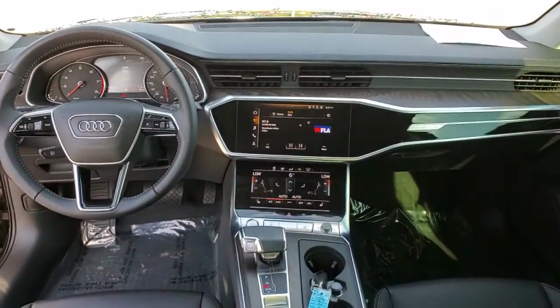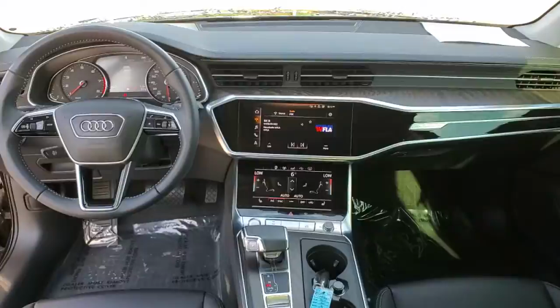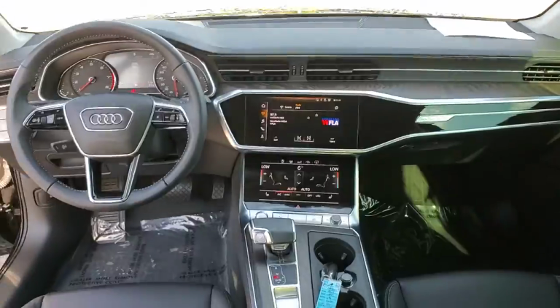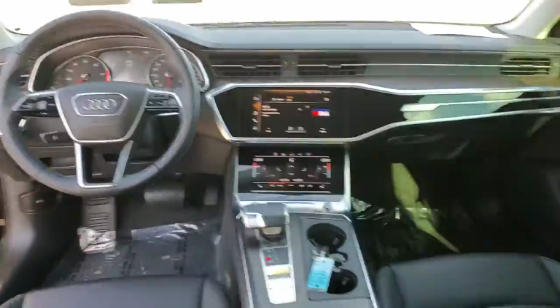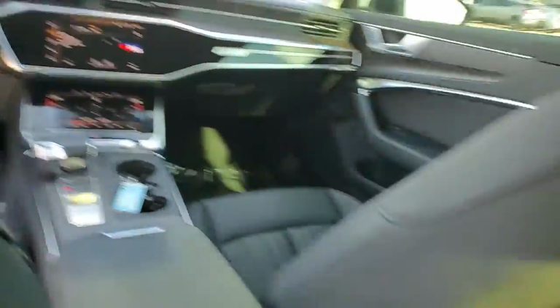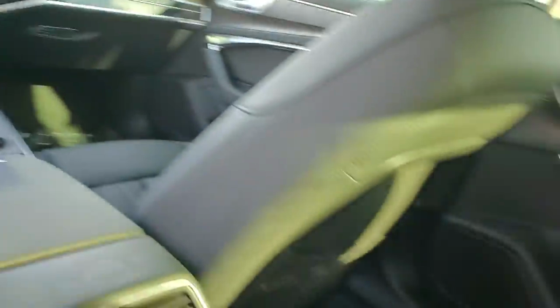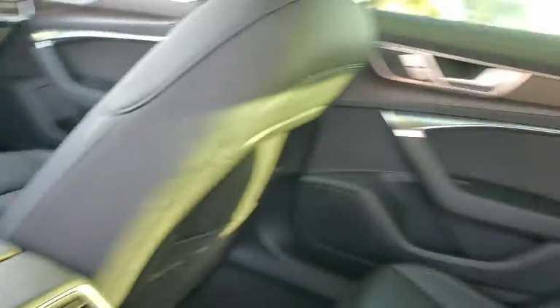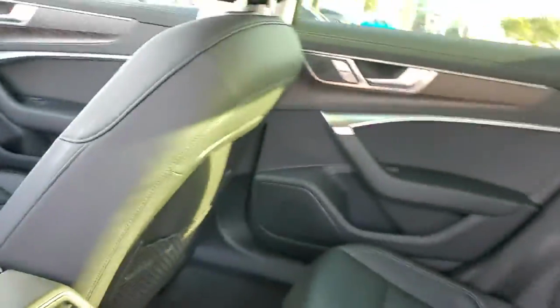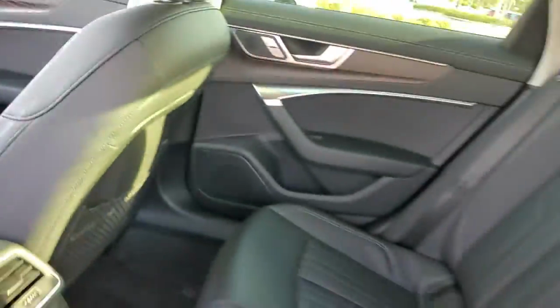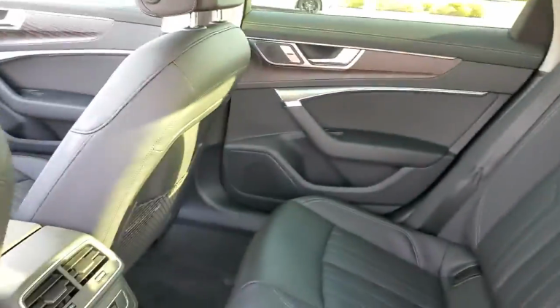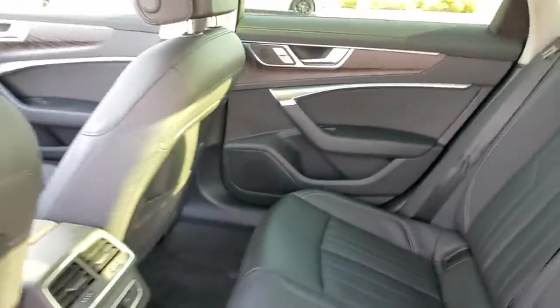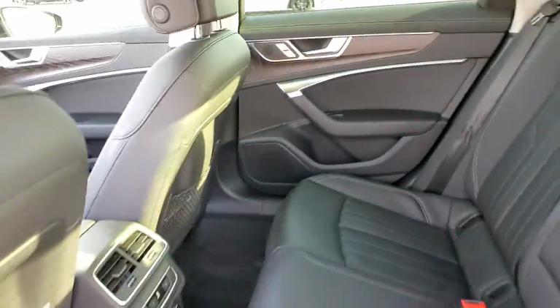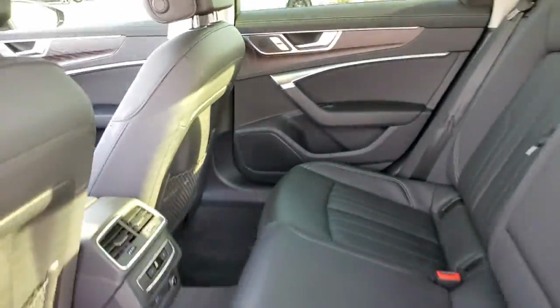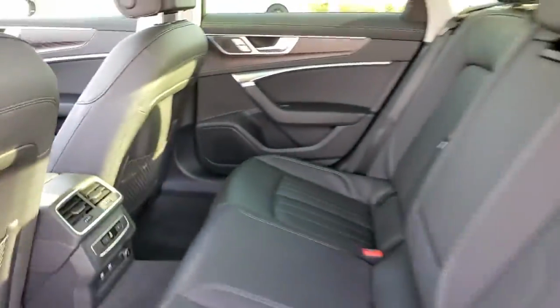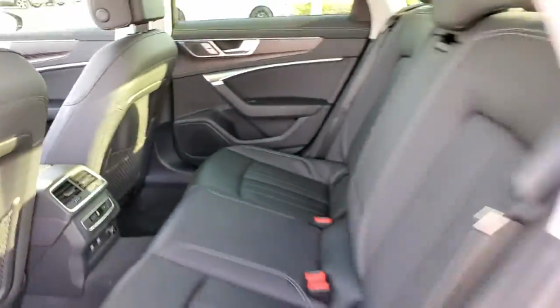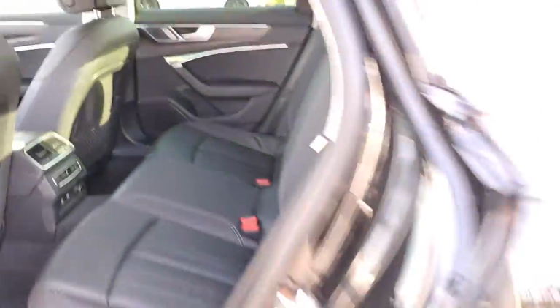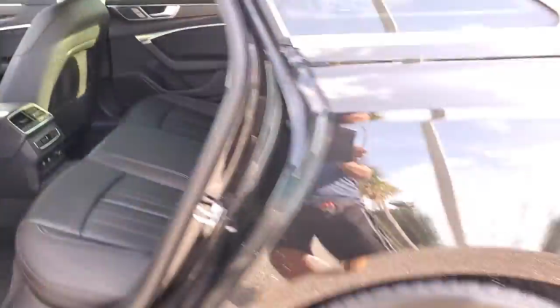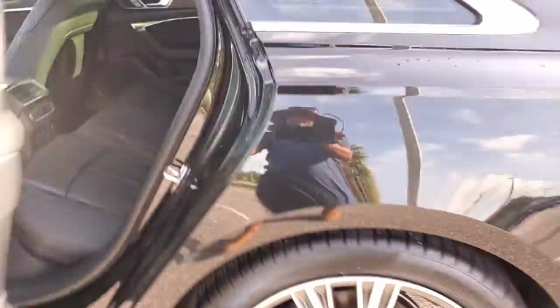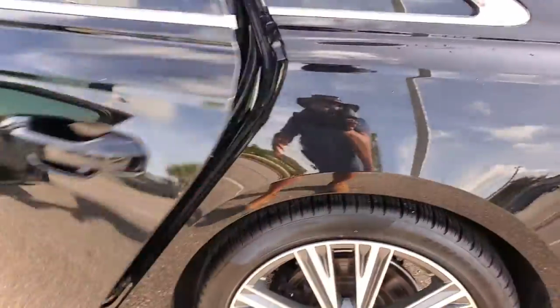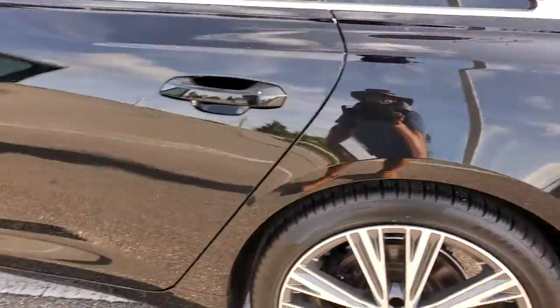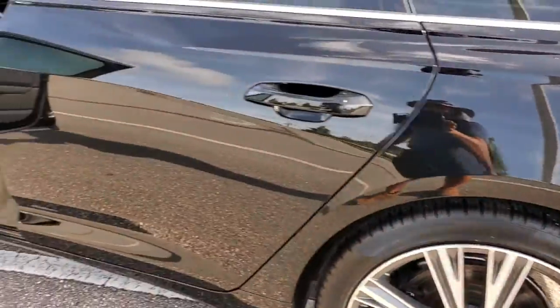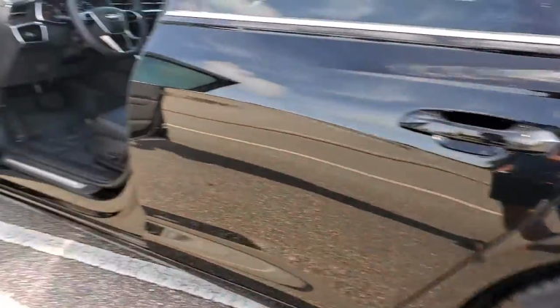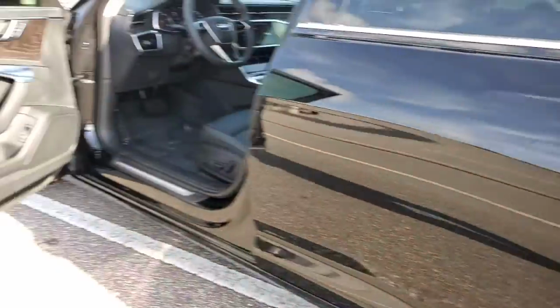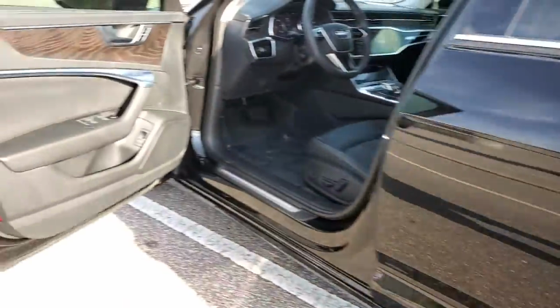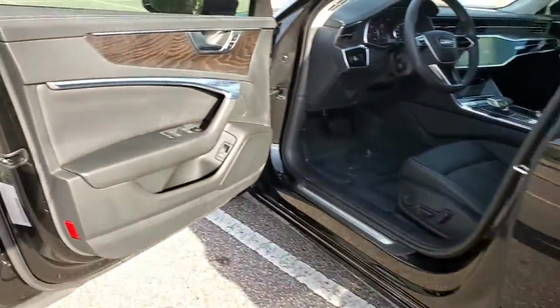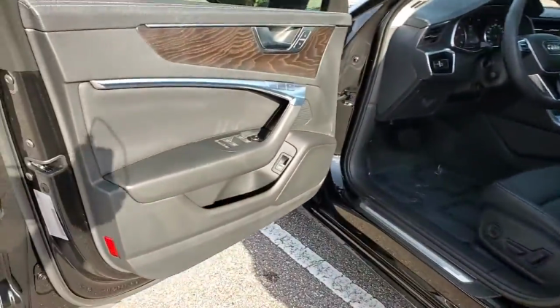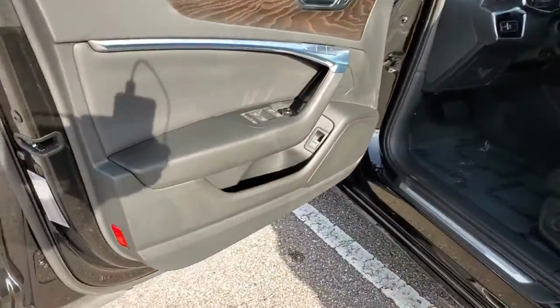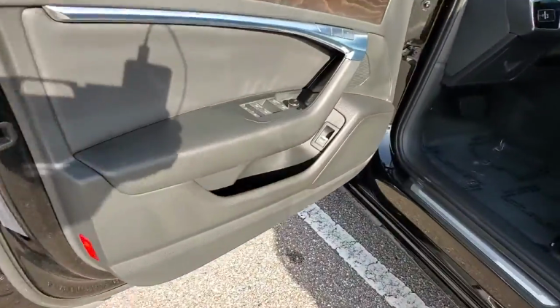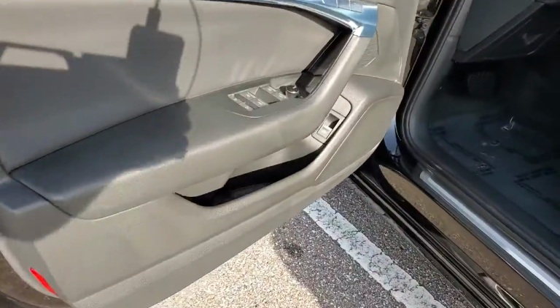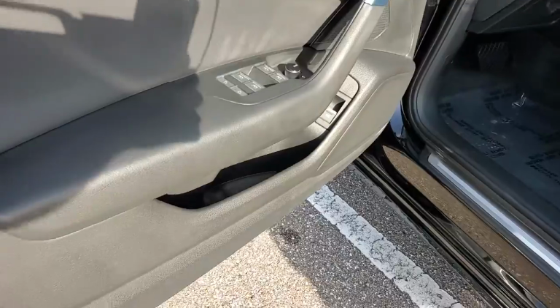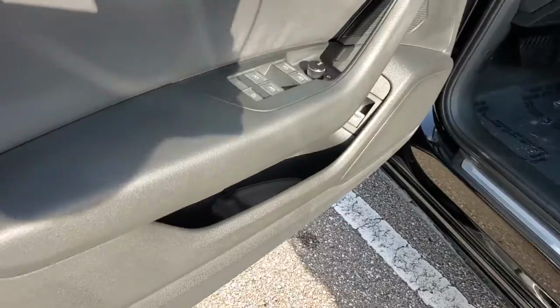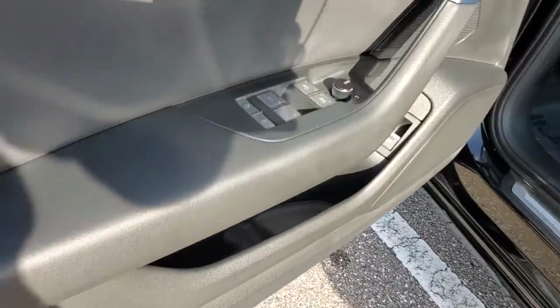Who says safe and comfortable can't also be techy and powerful? See for yourself when you drive the A6.